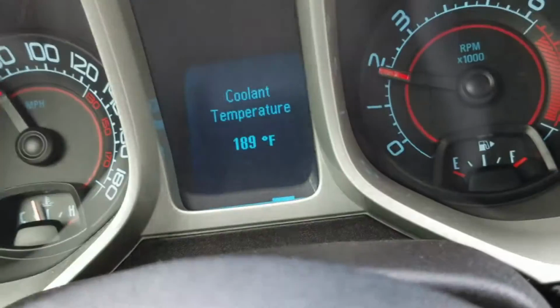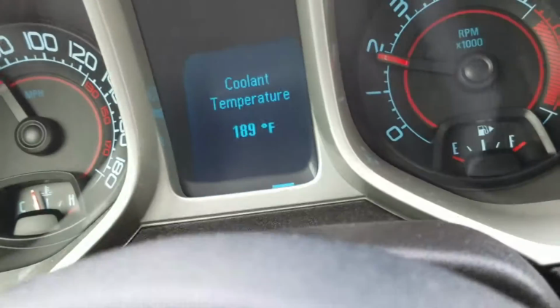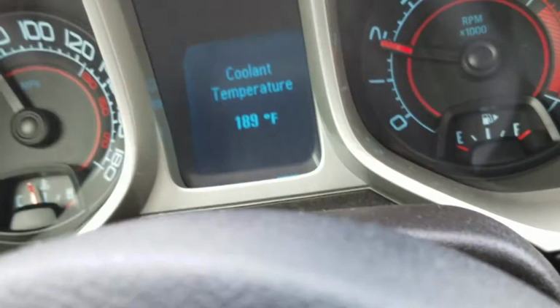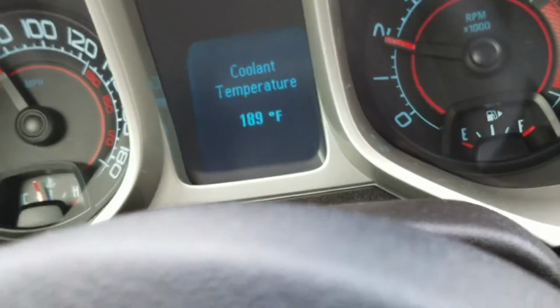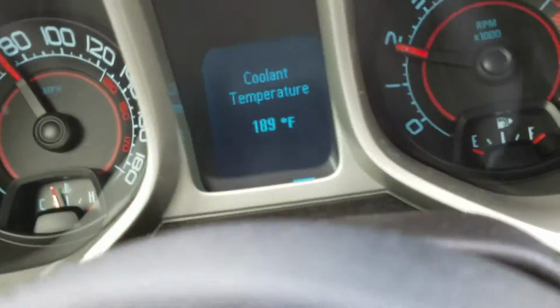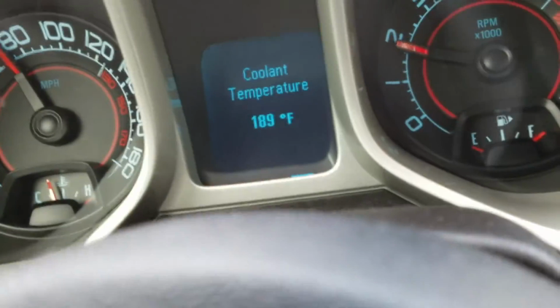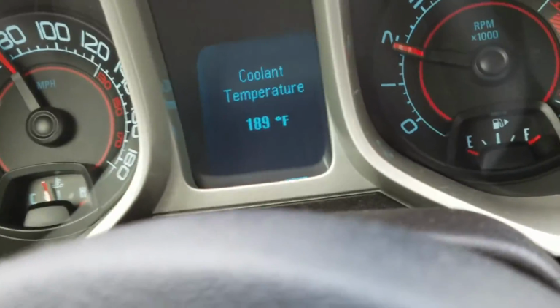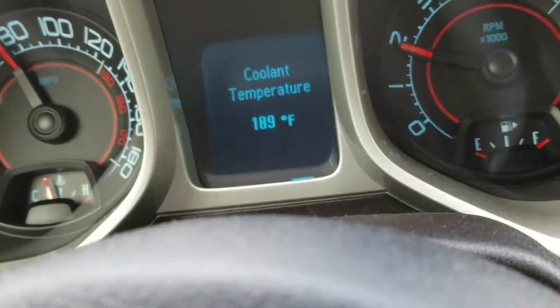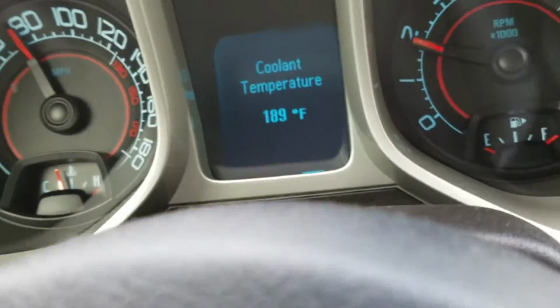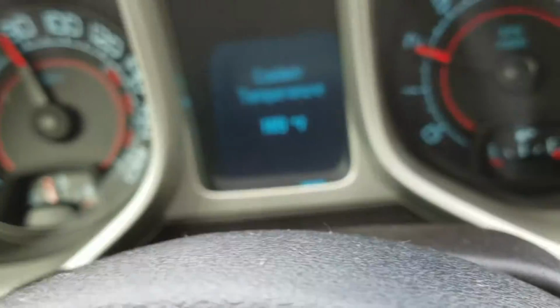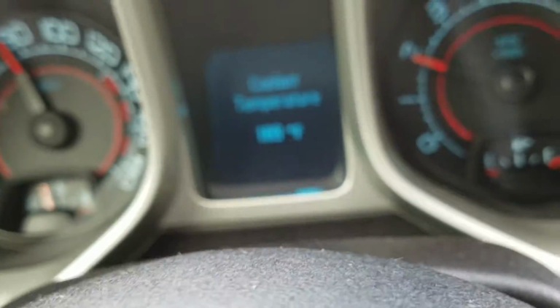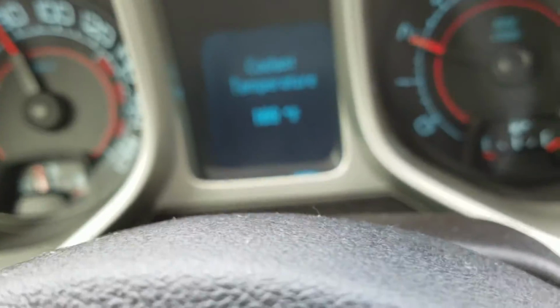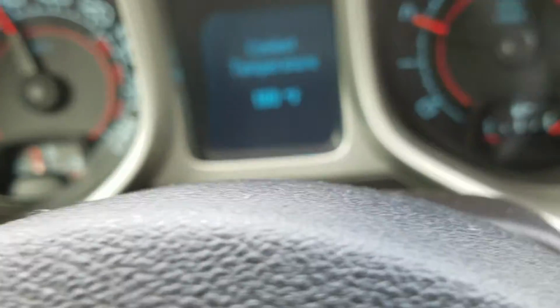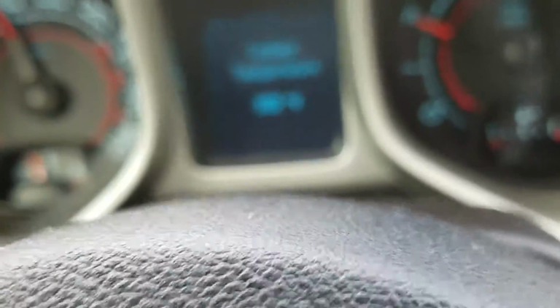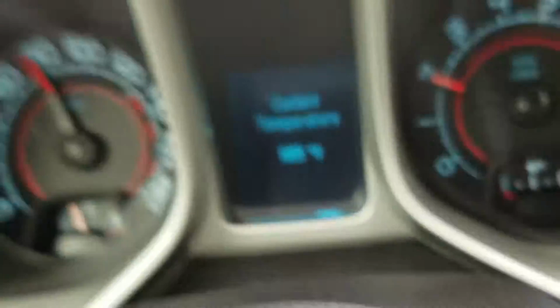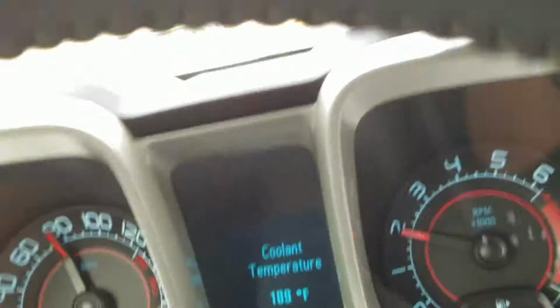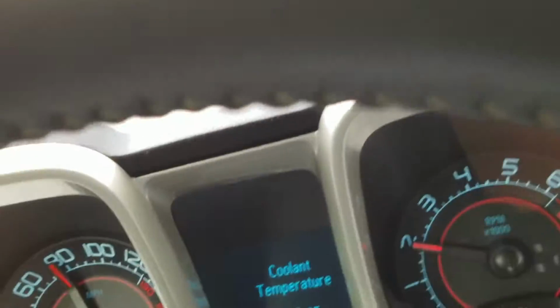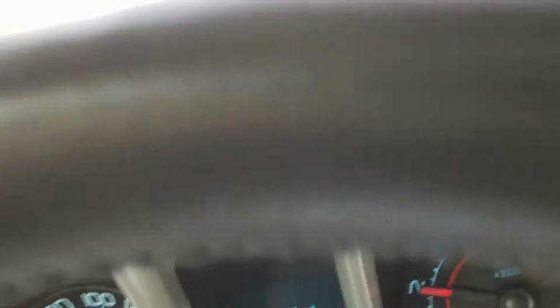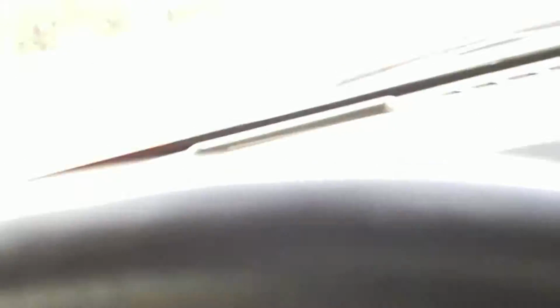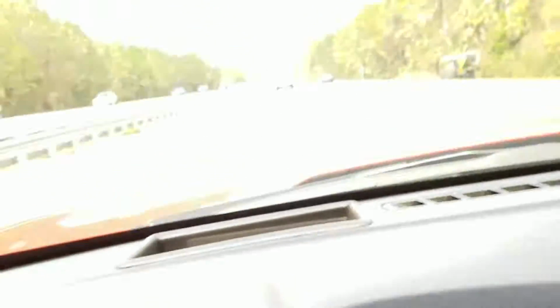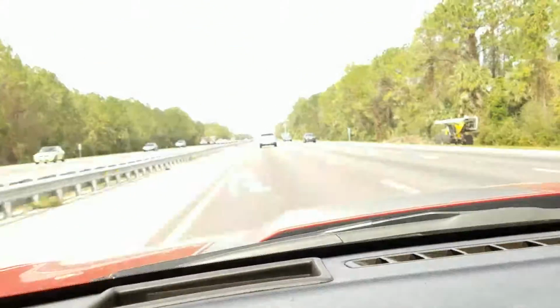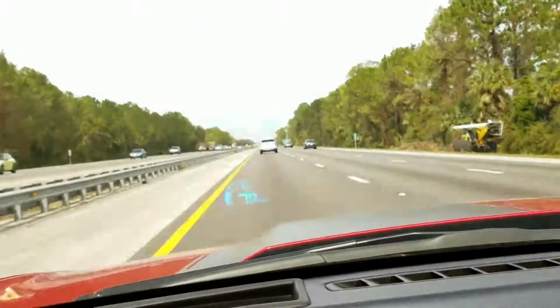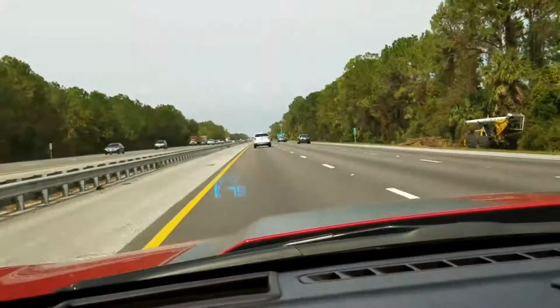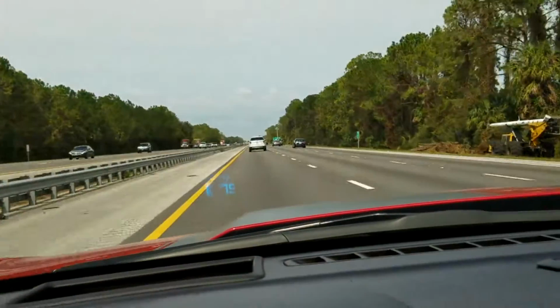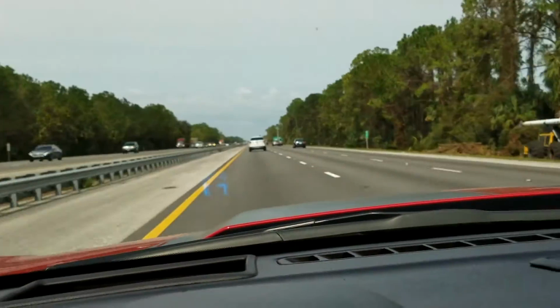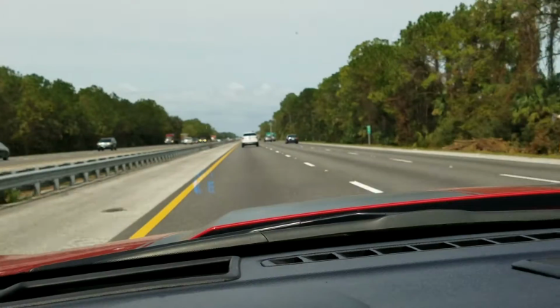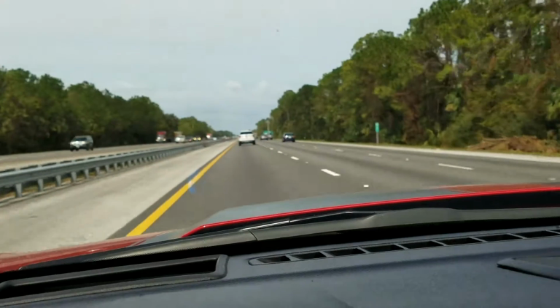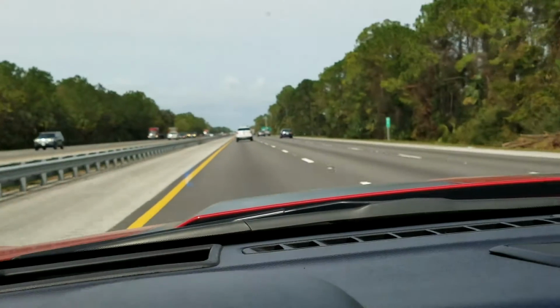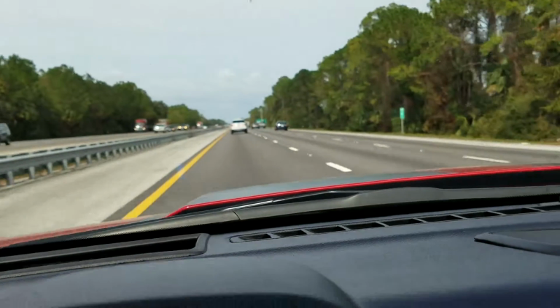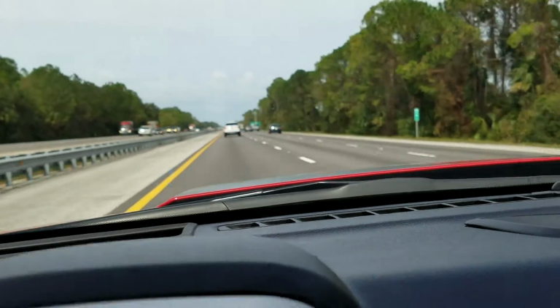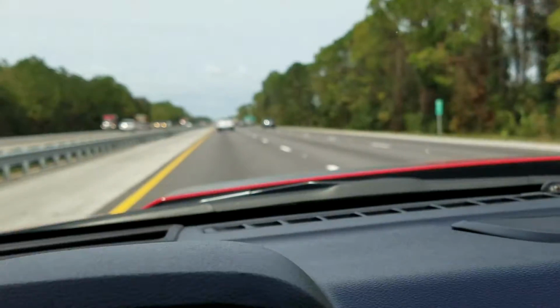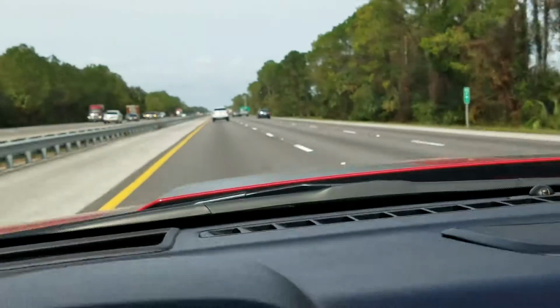People should ride the right lane. If you're not running the speed limit, ride the right lane.